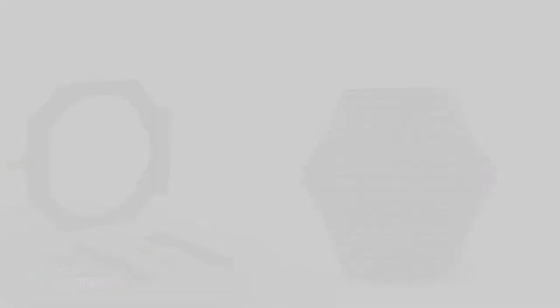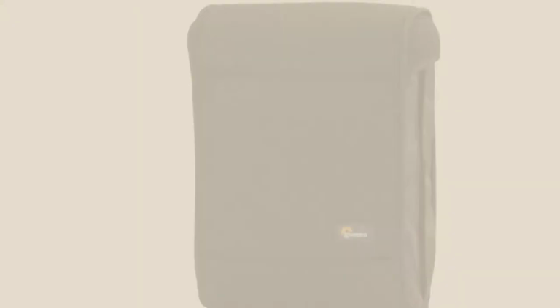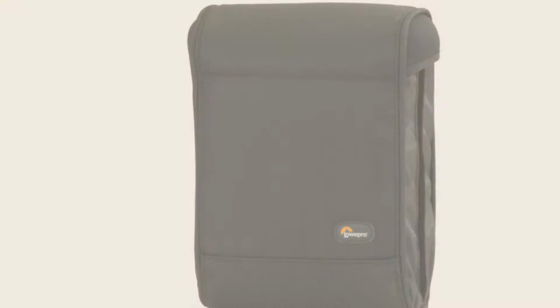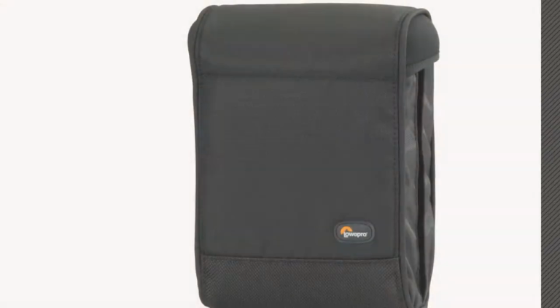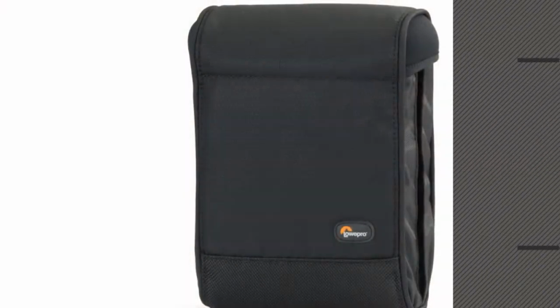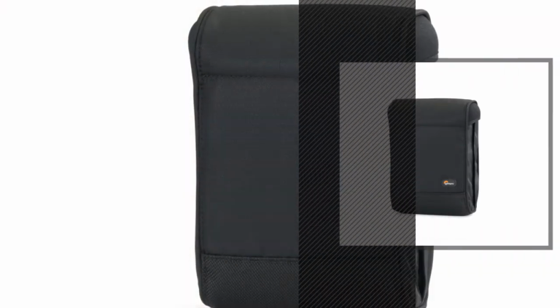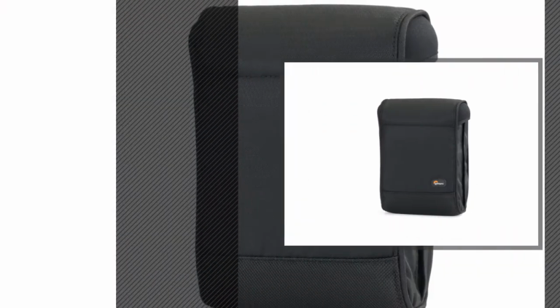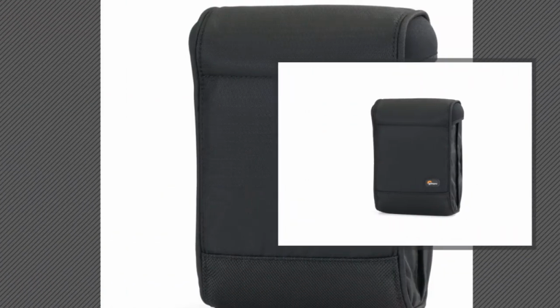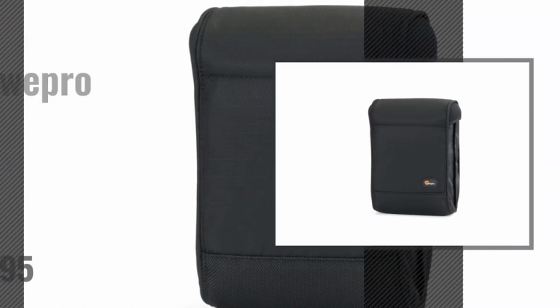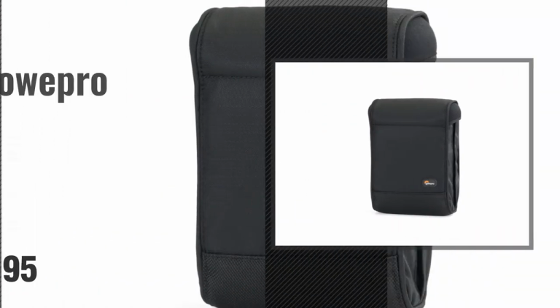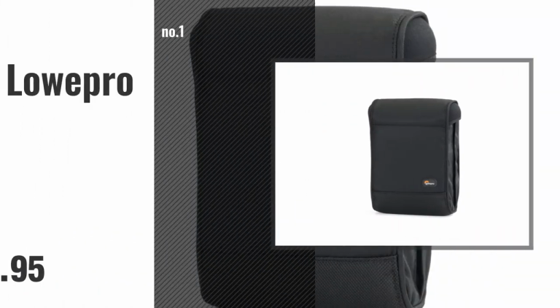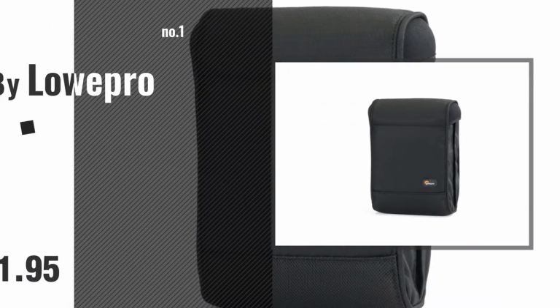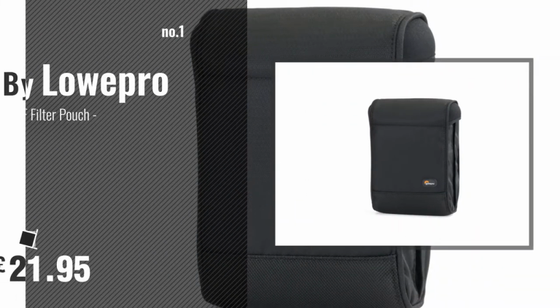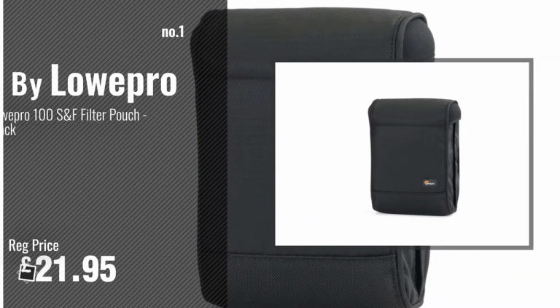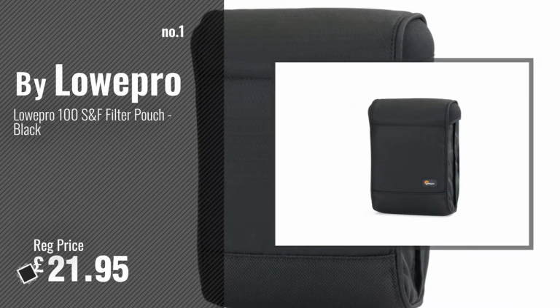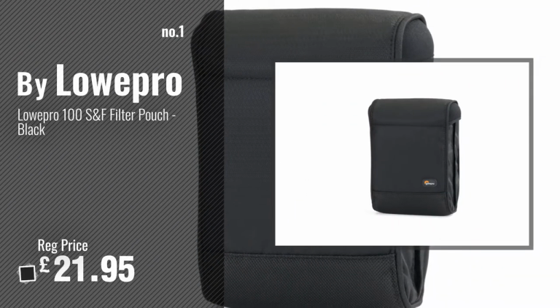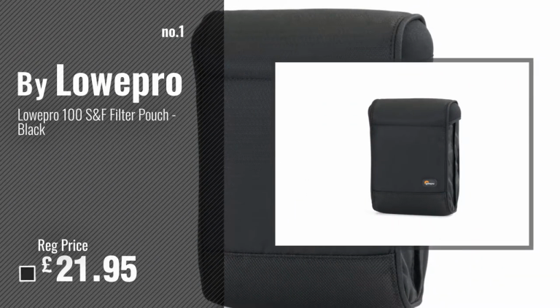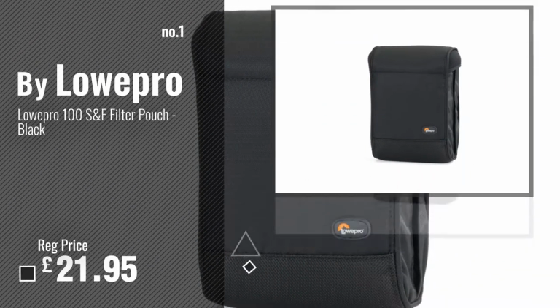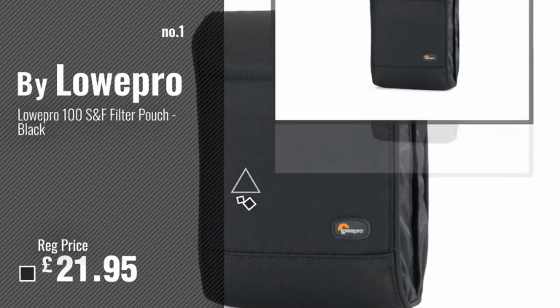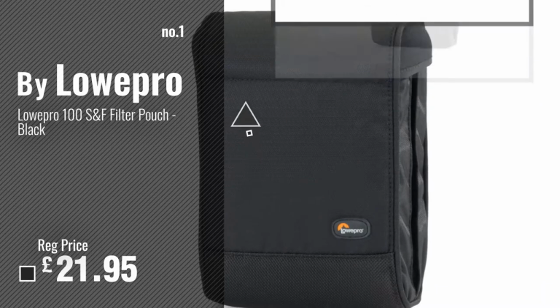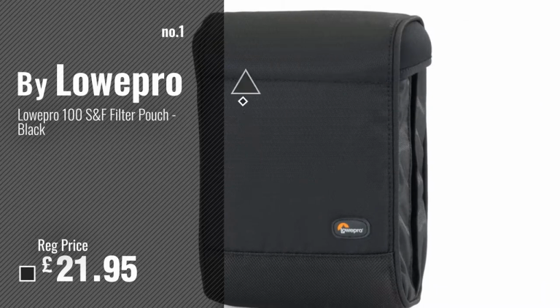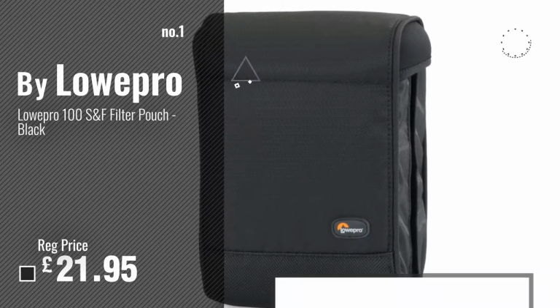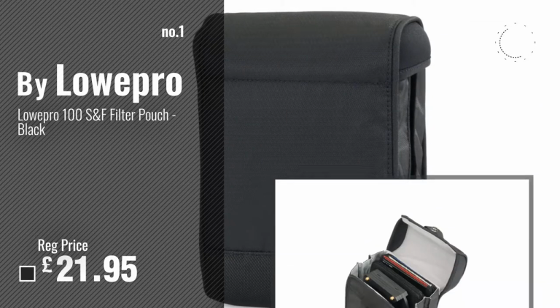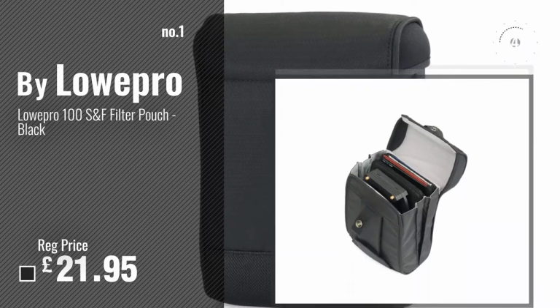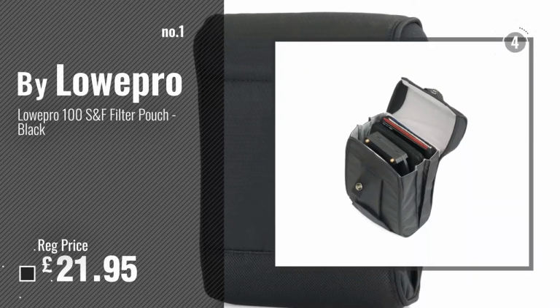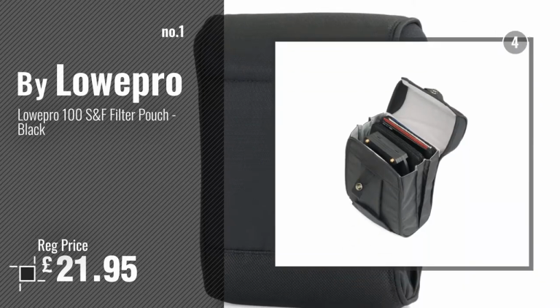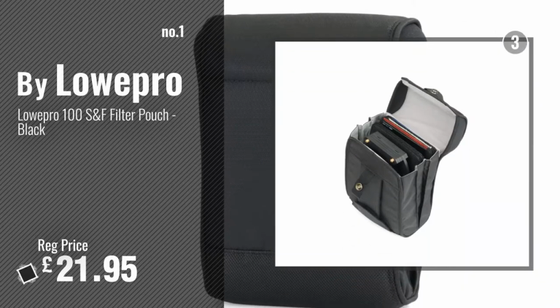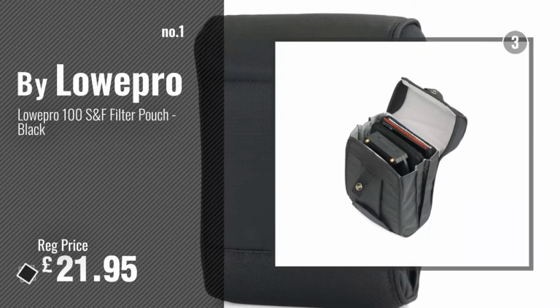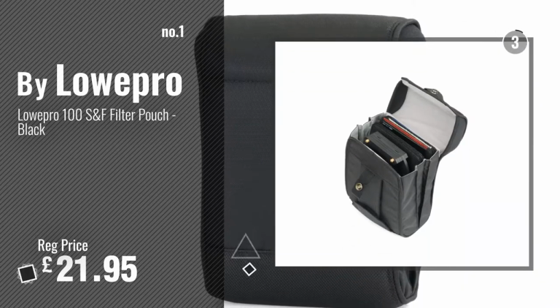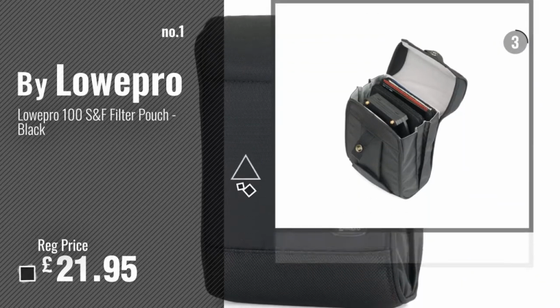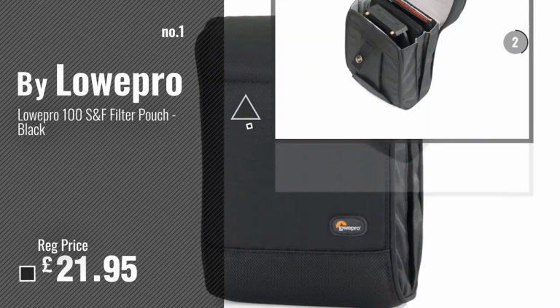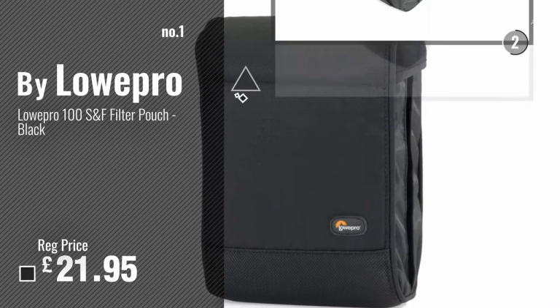Number 1, Best Seller, by Loweprove. Watch this video, choose your favorite.